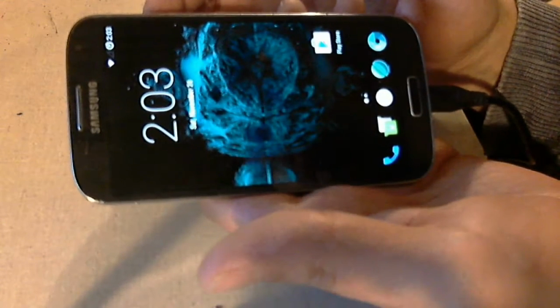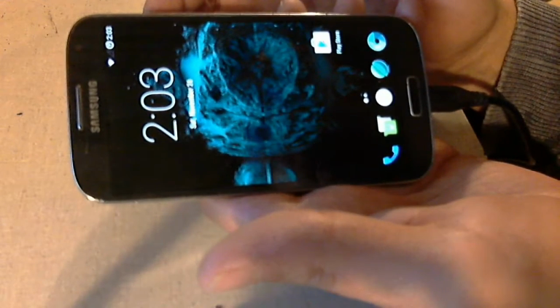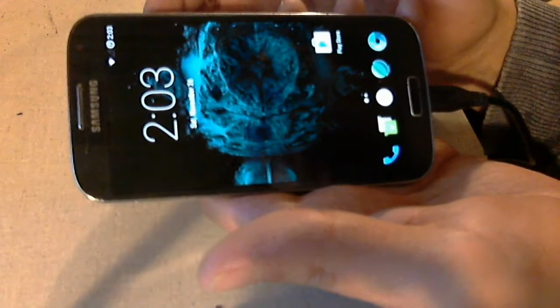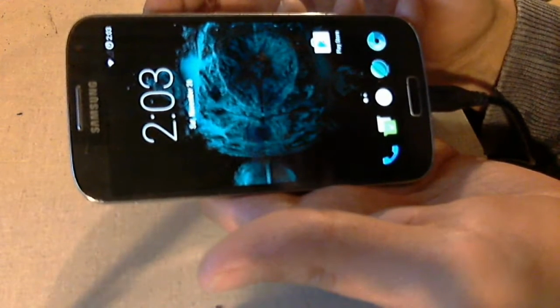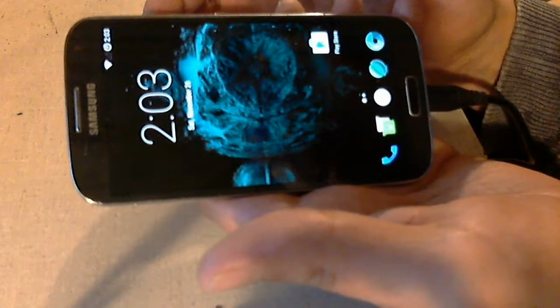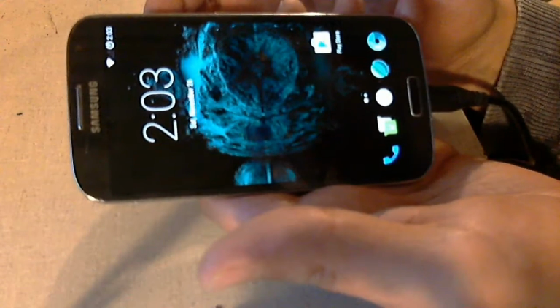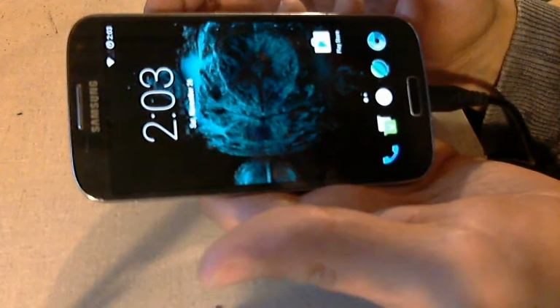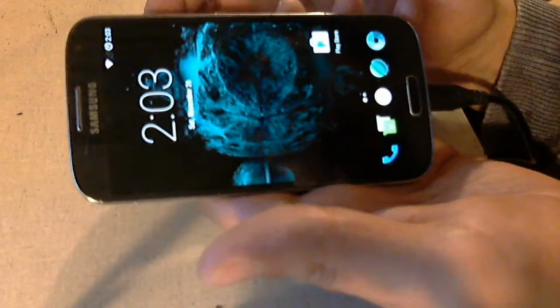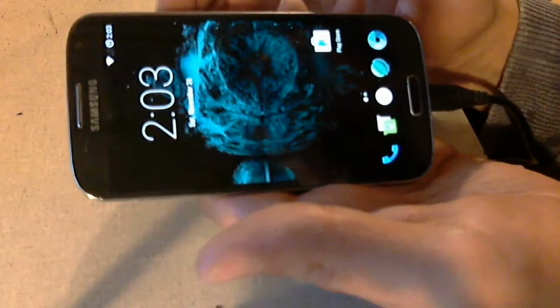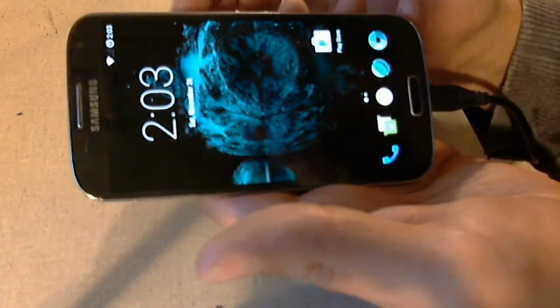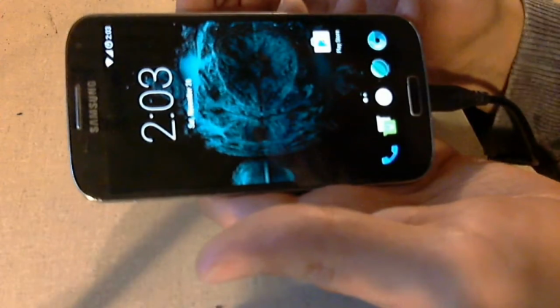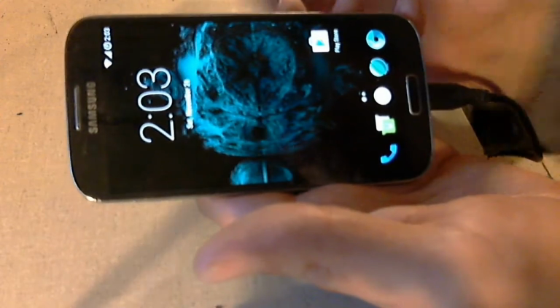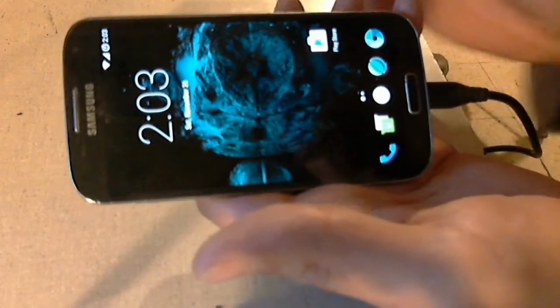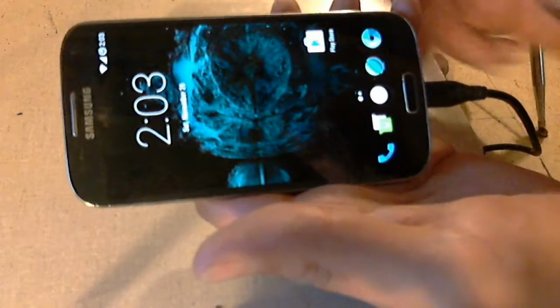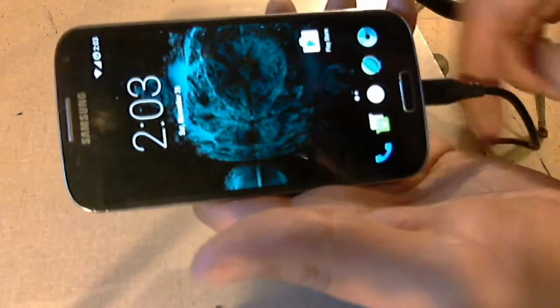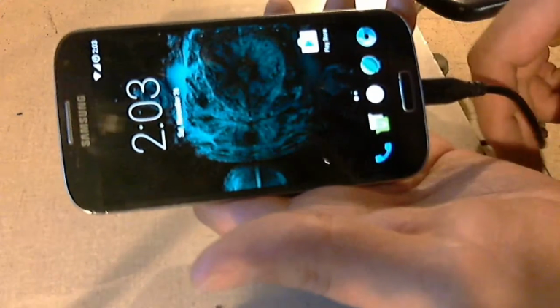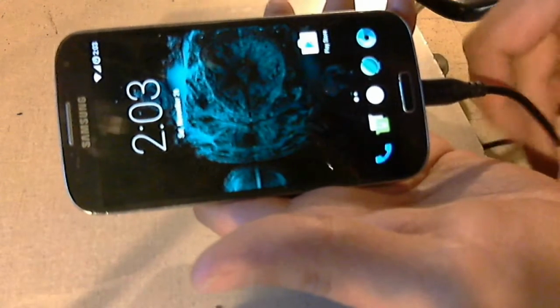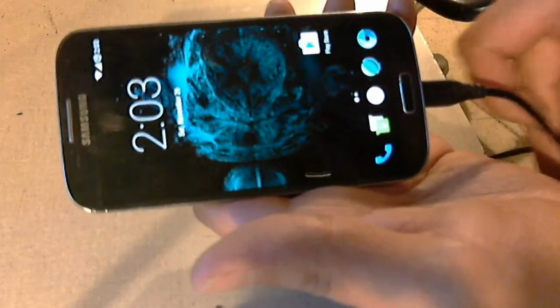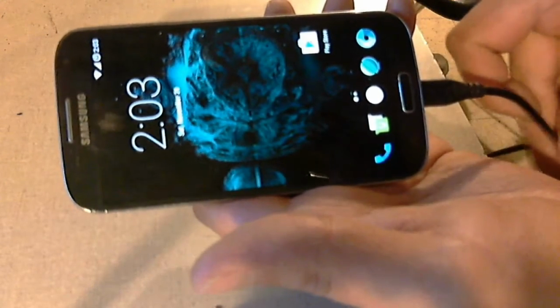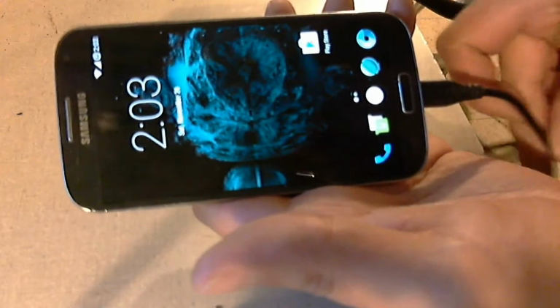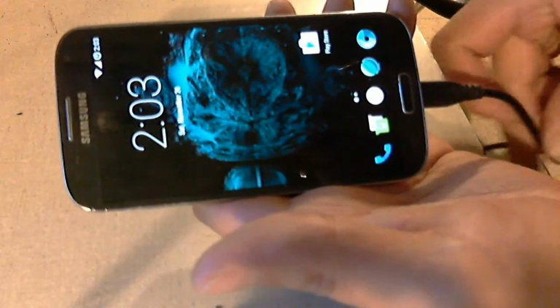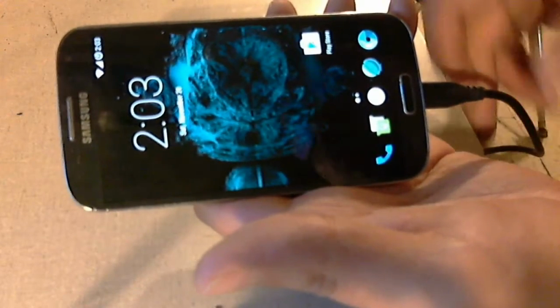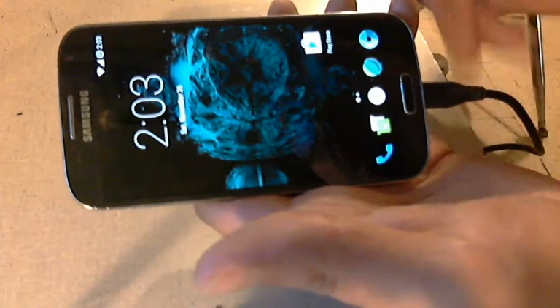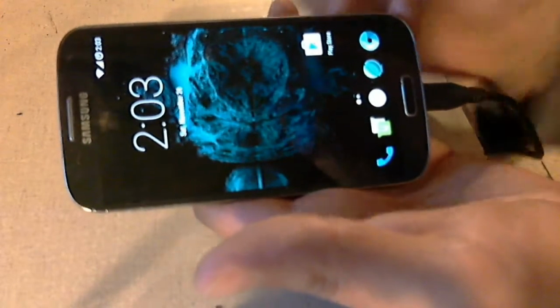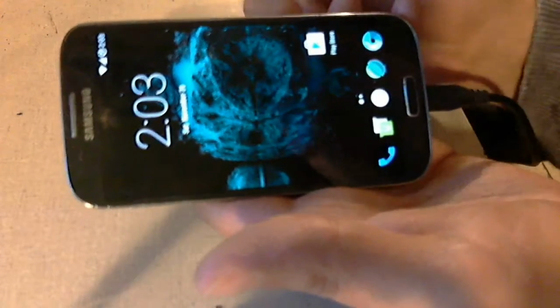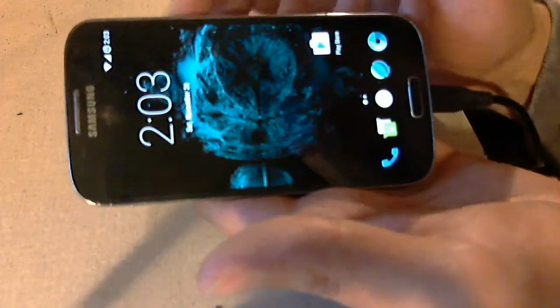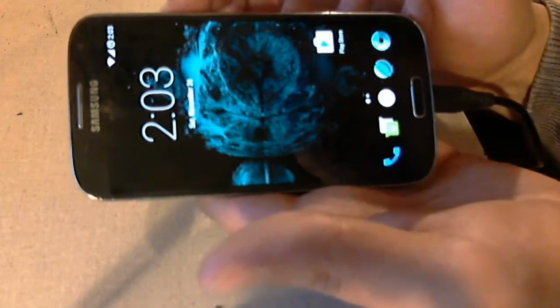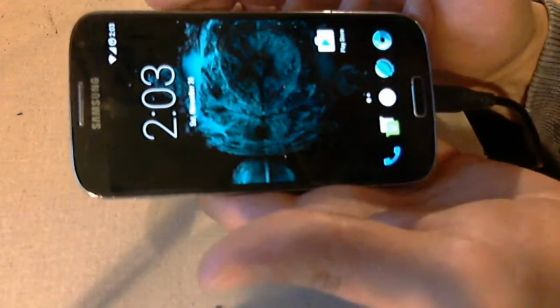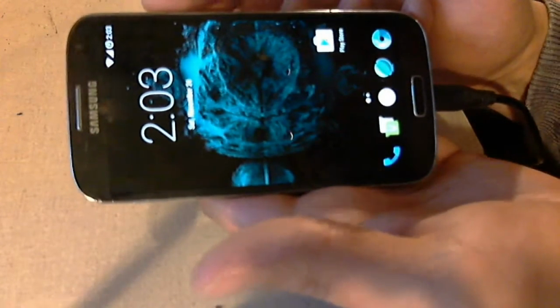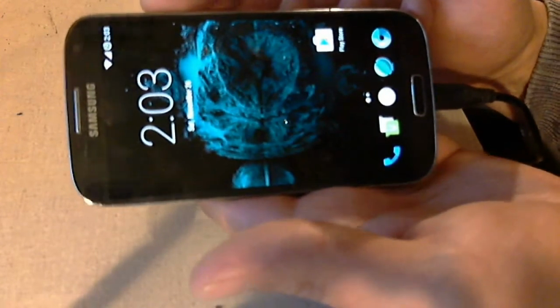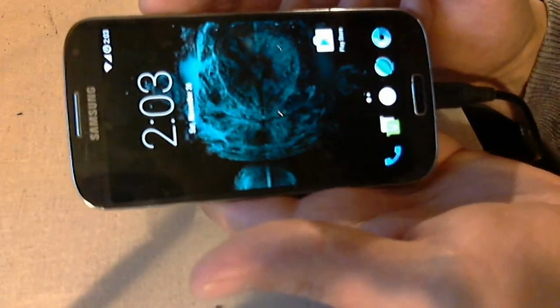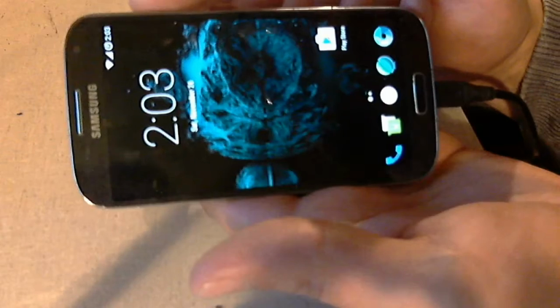Unfortunately, this thing has a bad battery in it and will only boot with the cable charger plugged in.